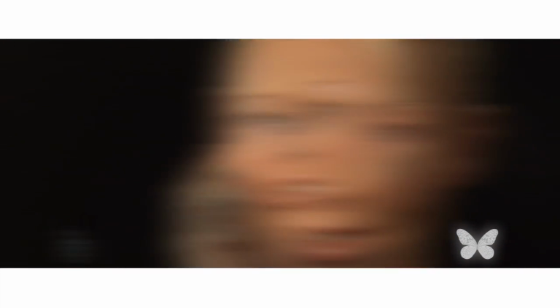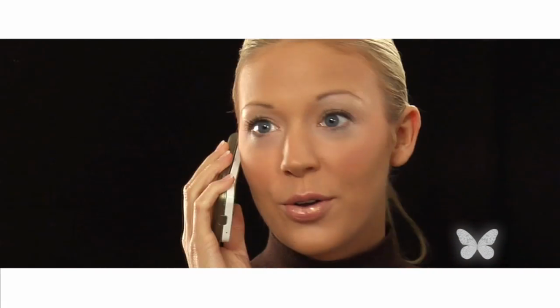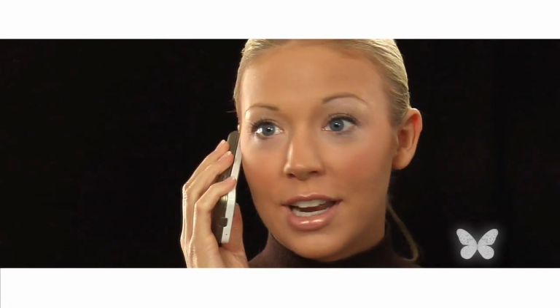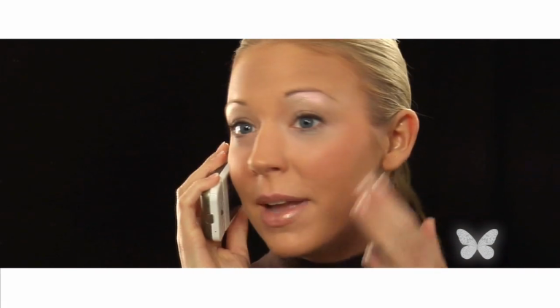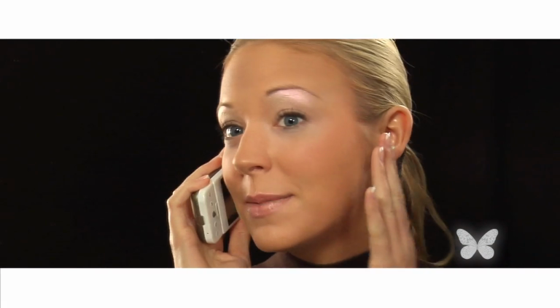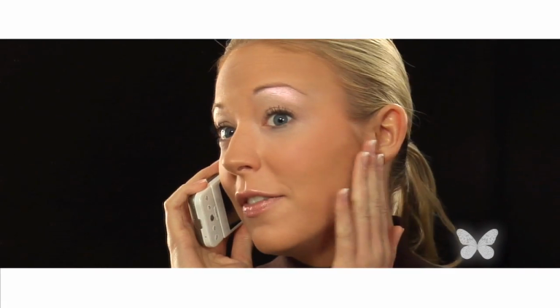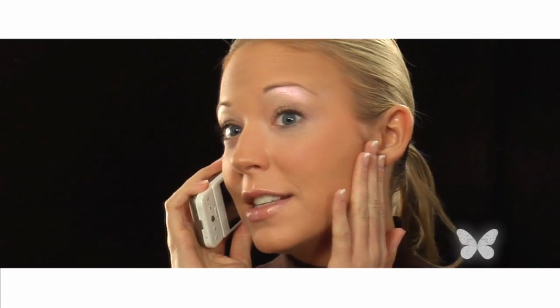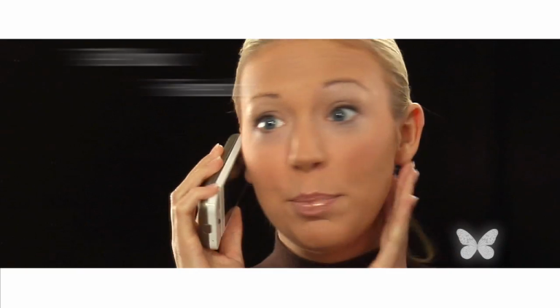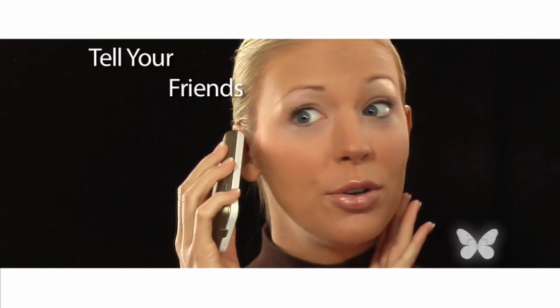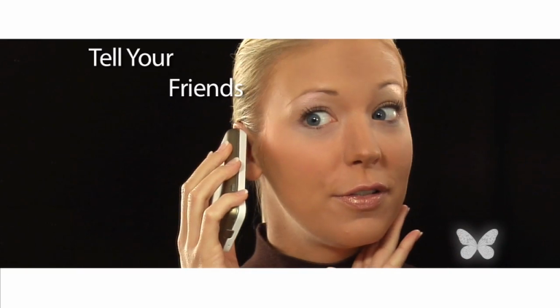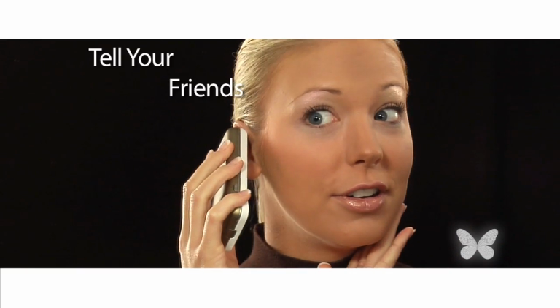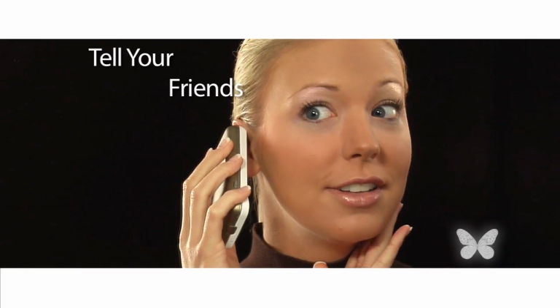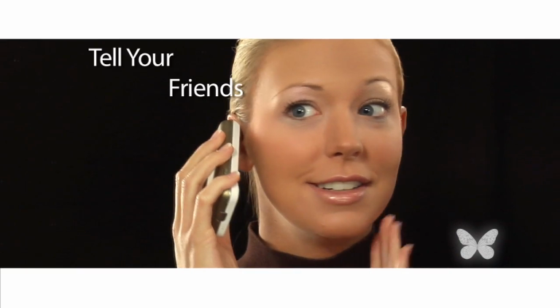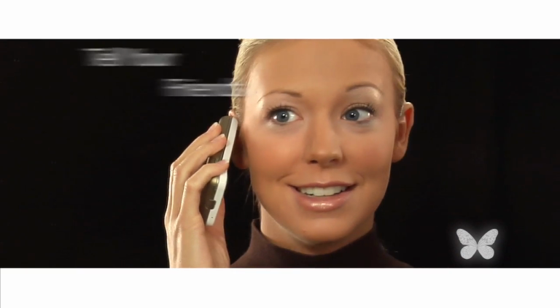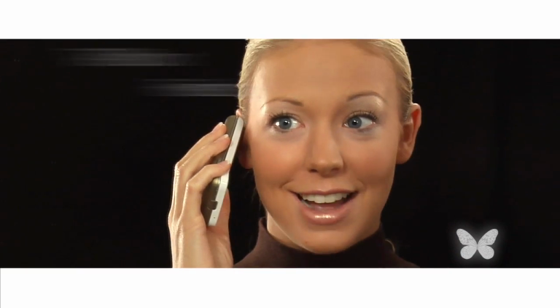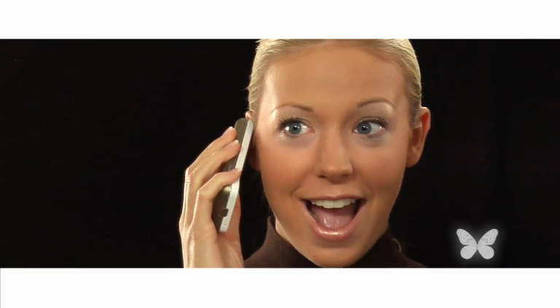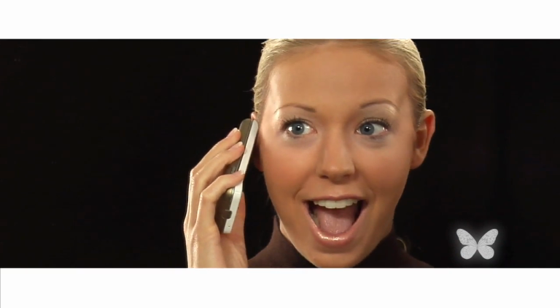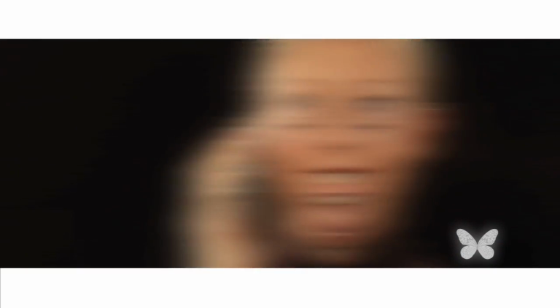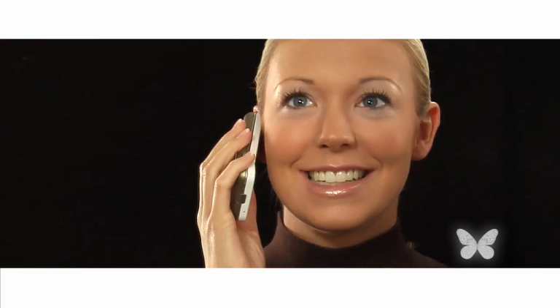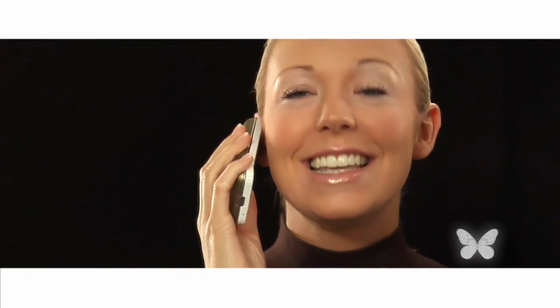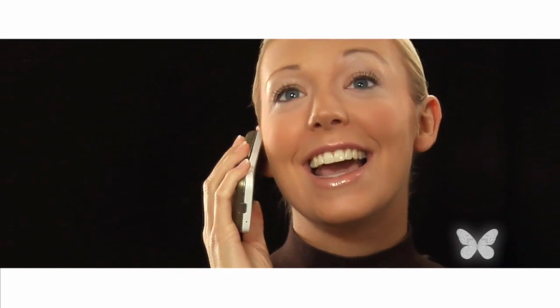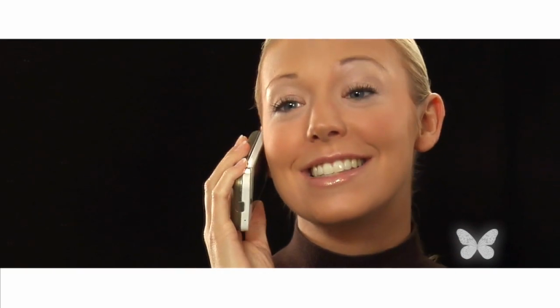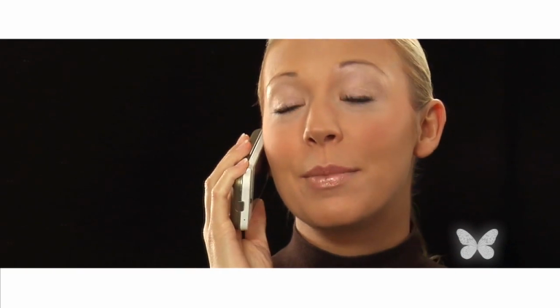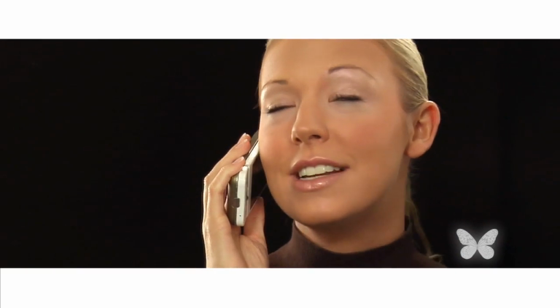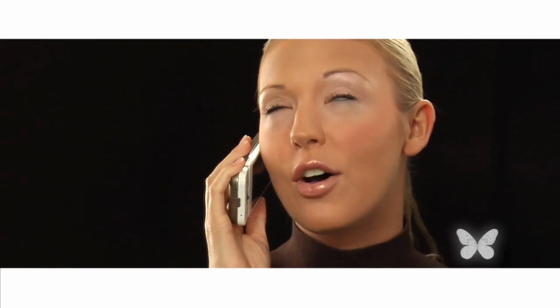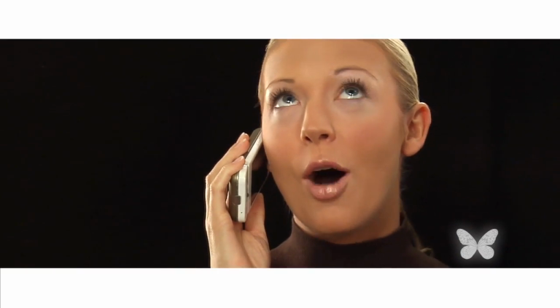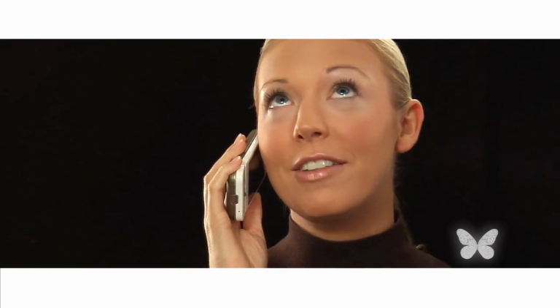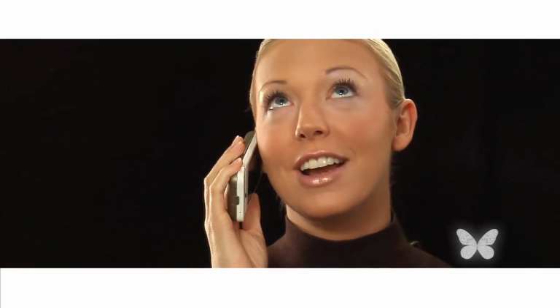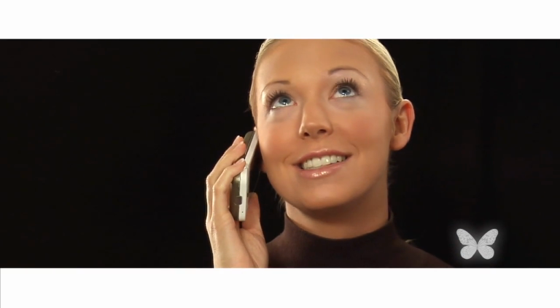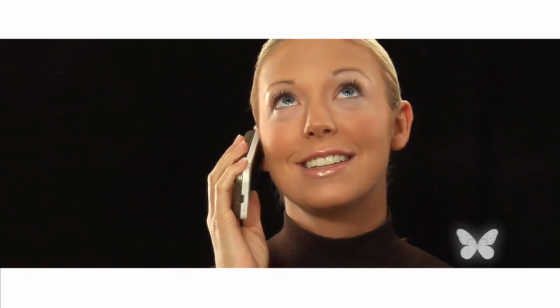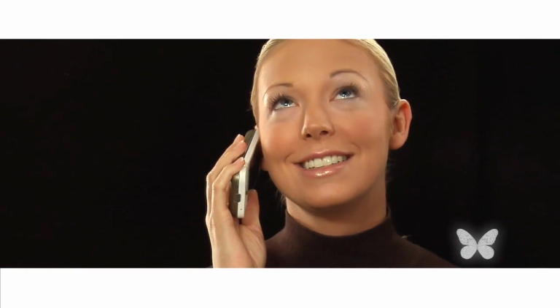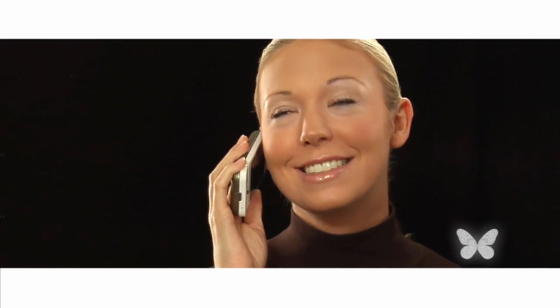Don't forget to contact your friends to tell them how much you love your Luminous Airbrush System.